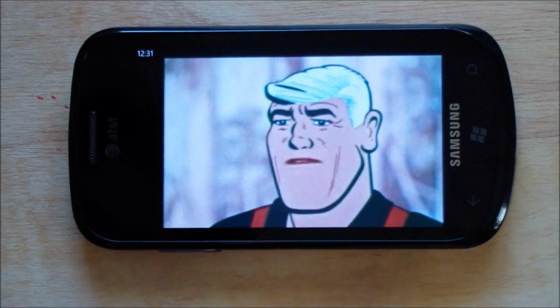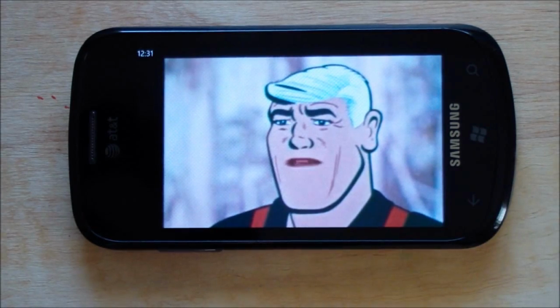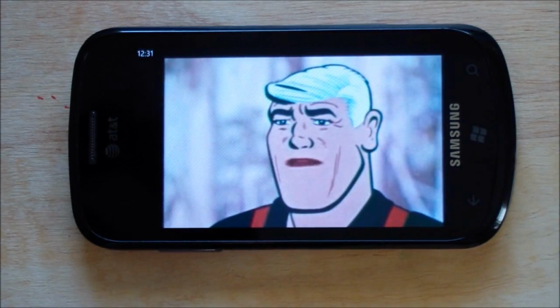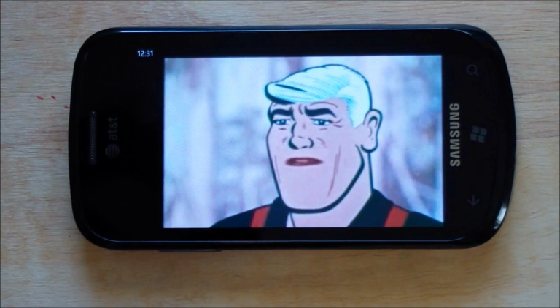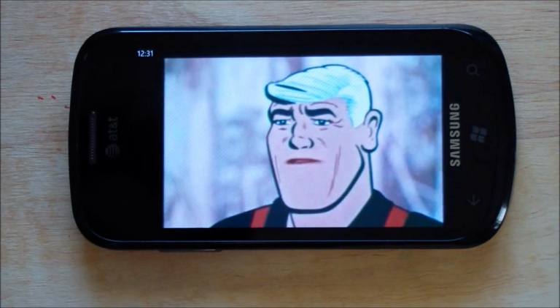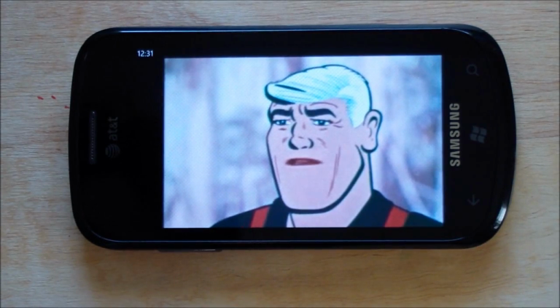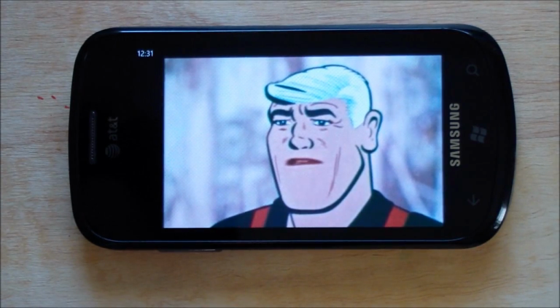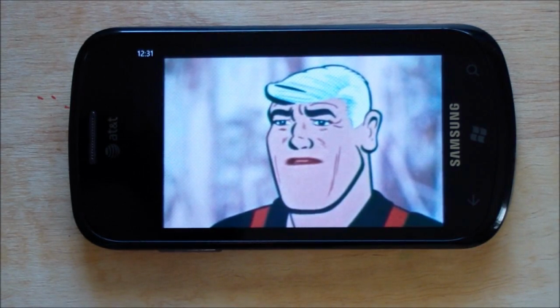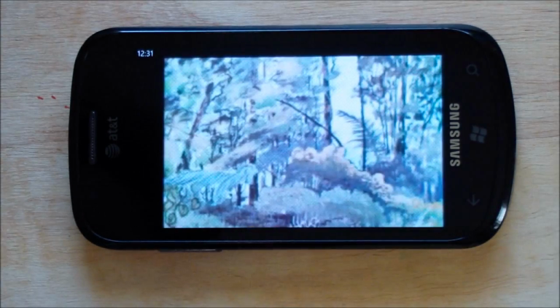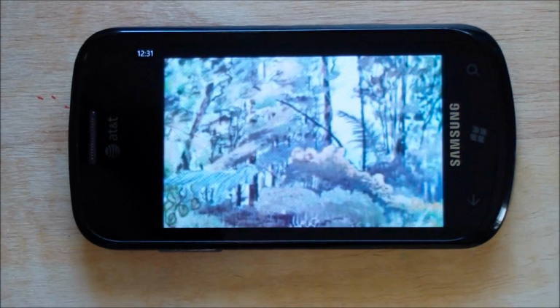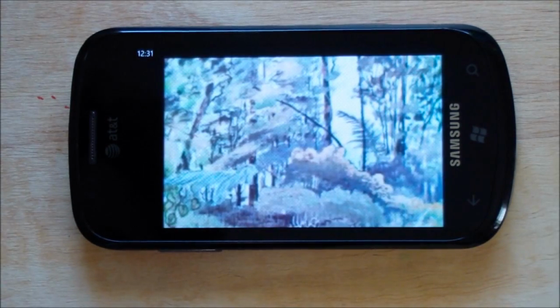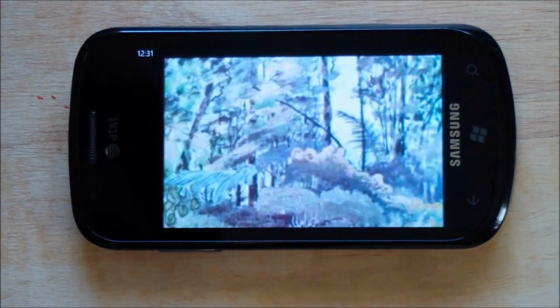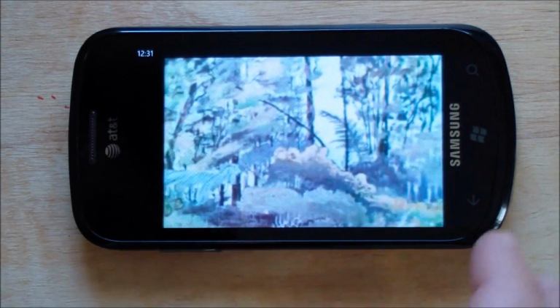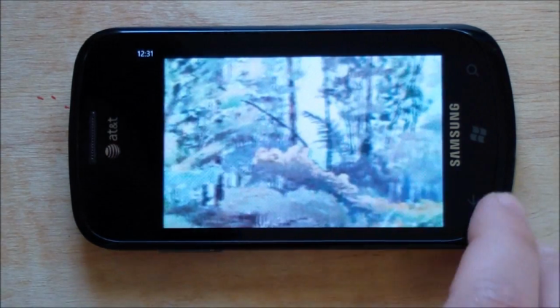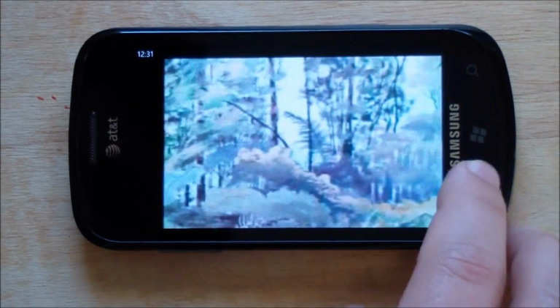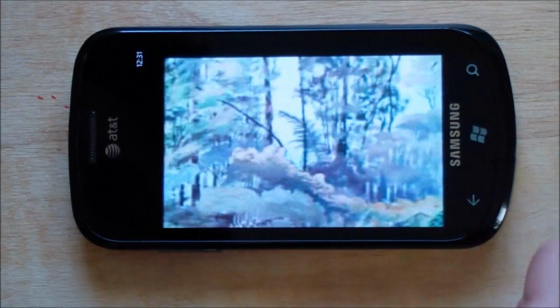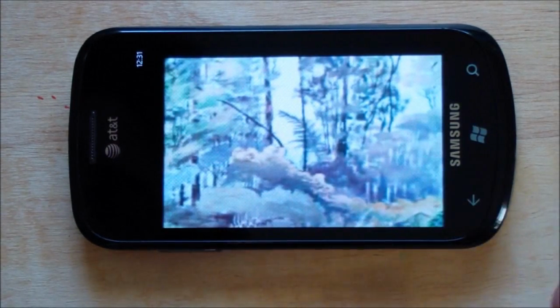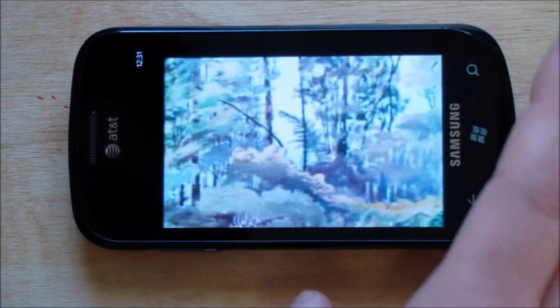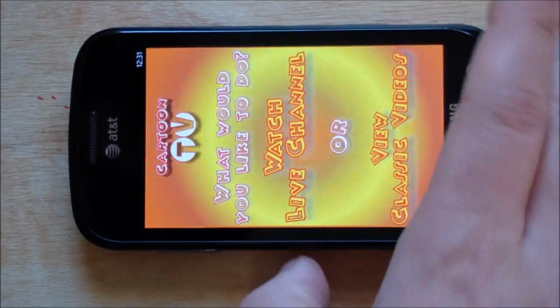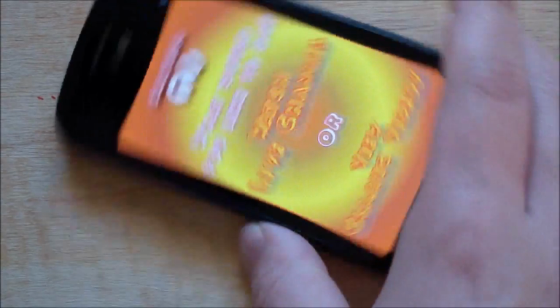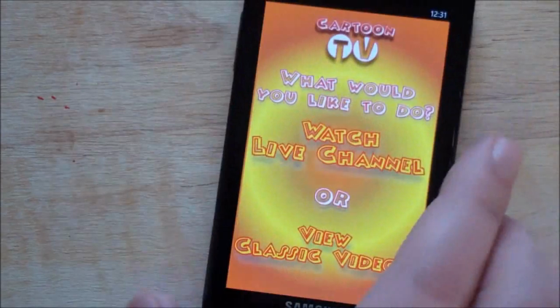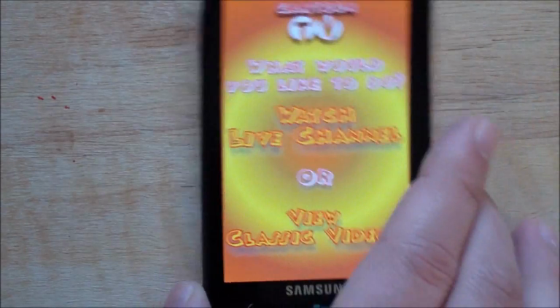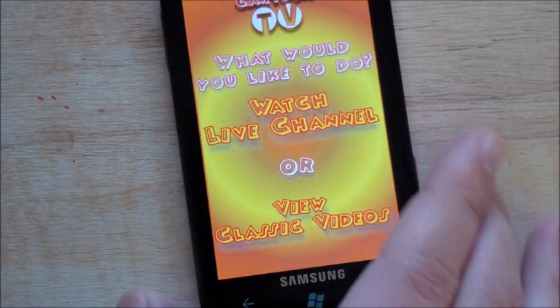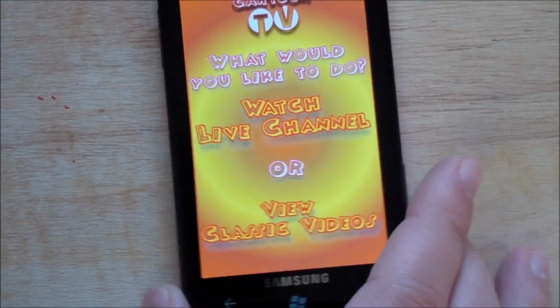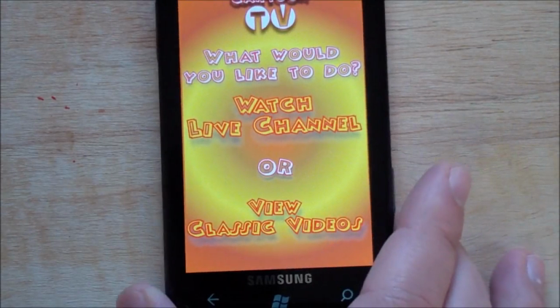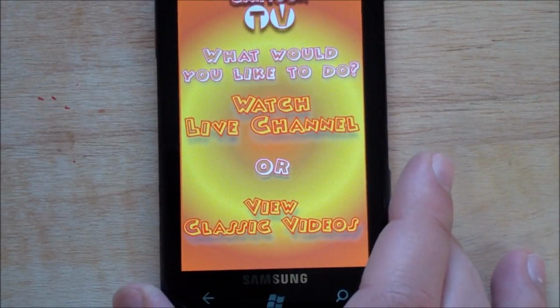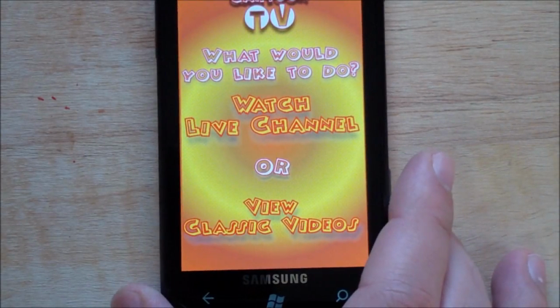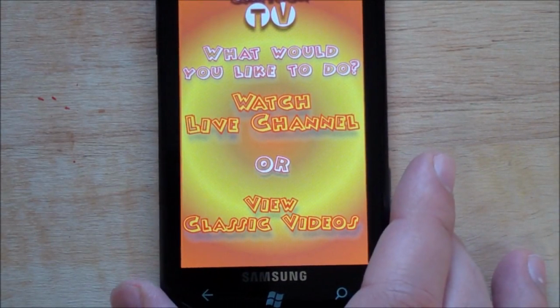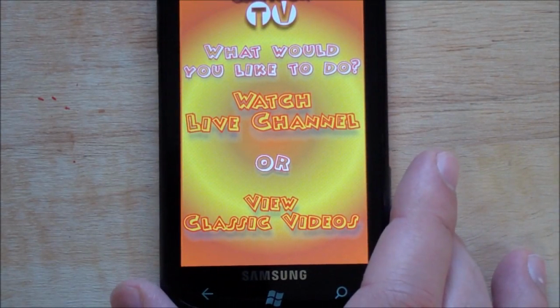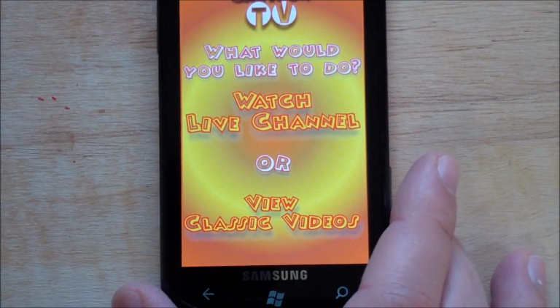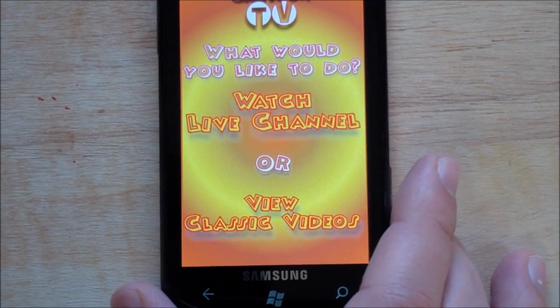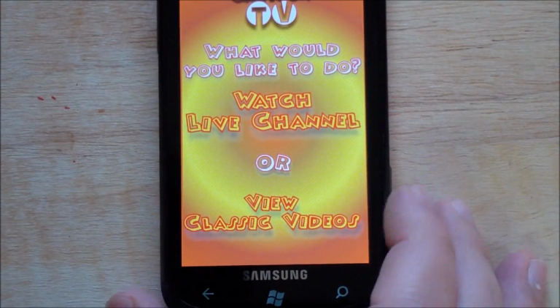It looks like he's wearing lipstick and he's sort of being a transvestite, but that's a separate issue. That's the live channel, which is always on.